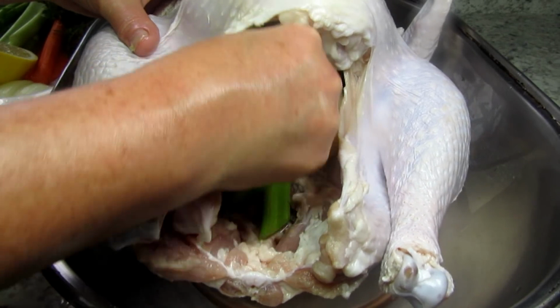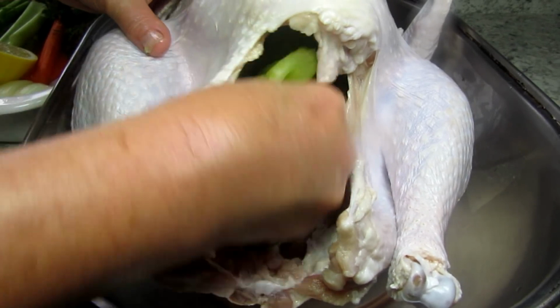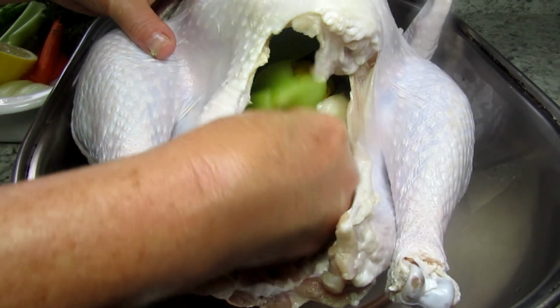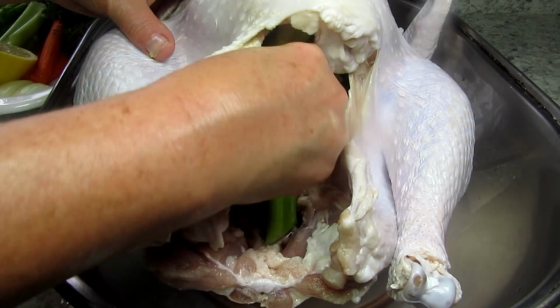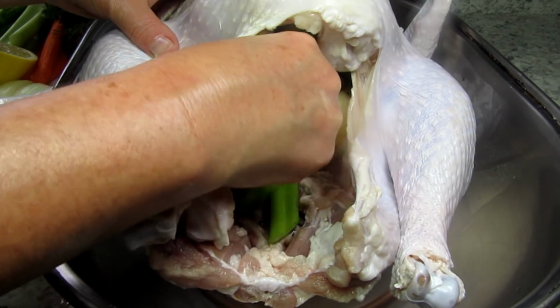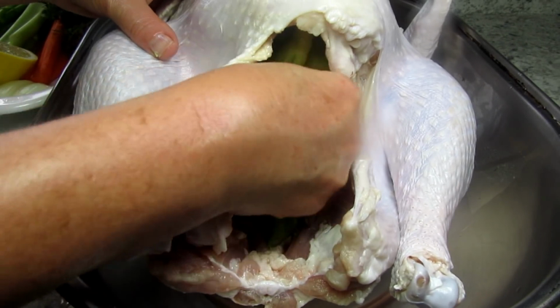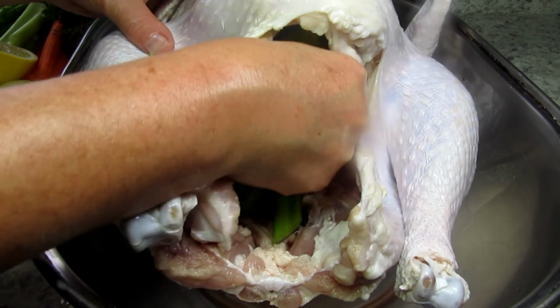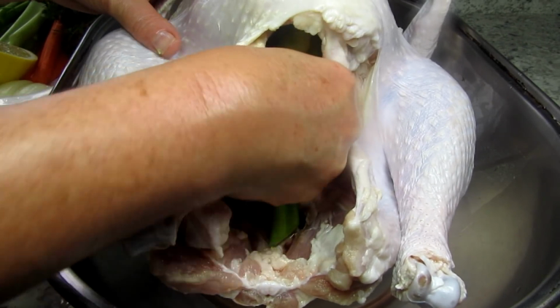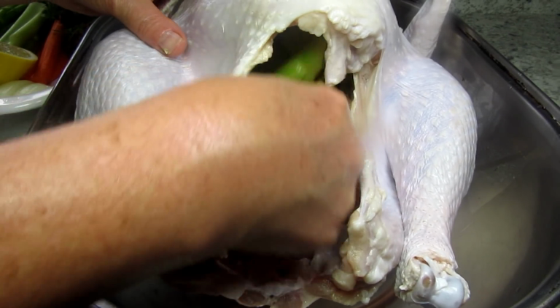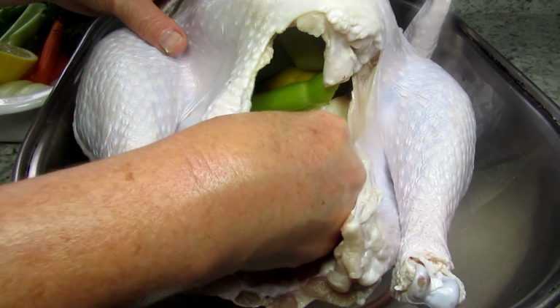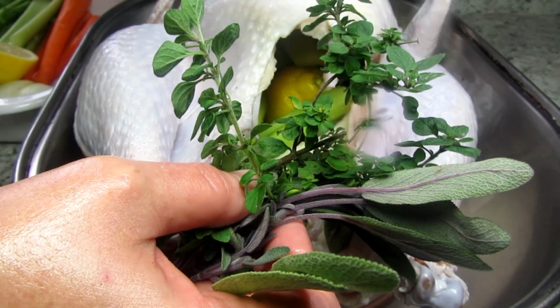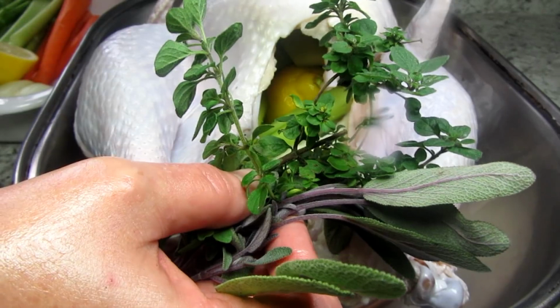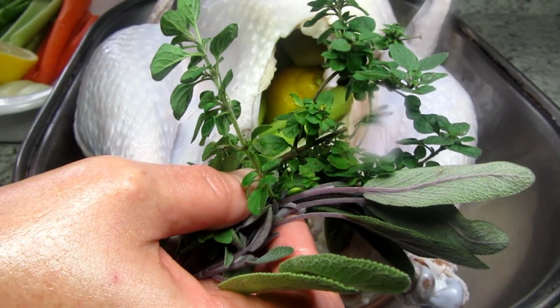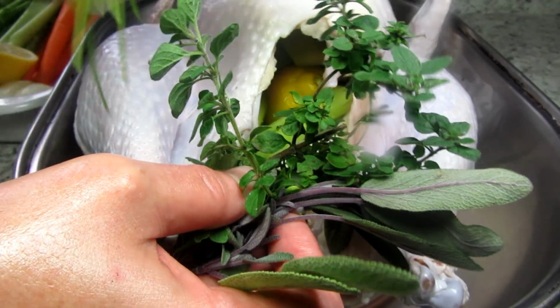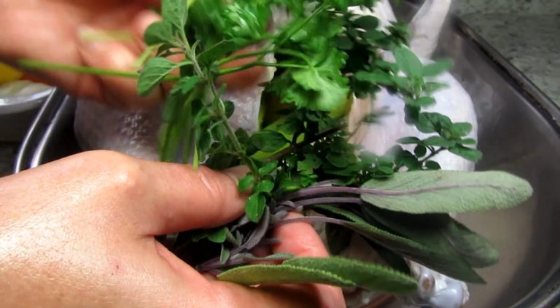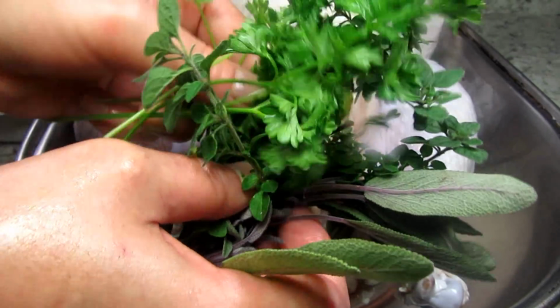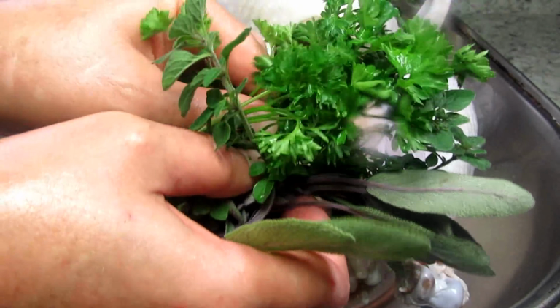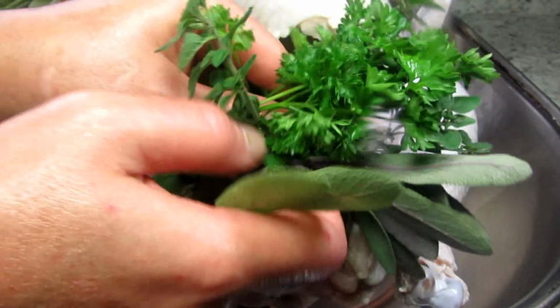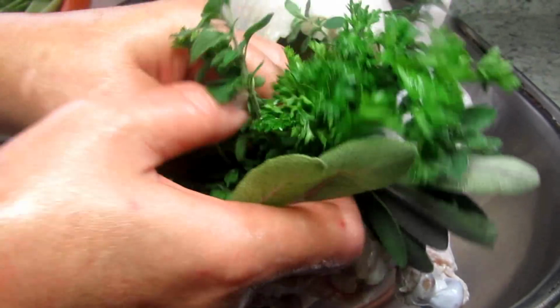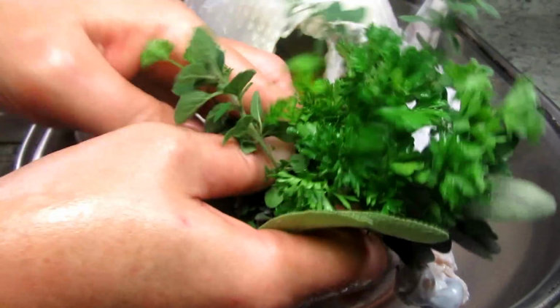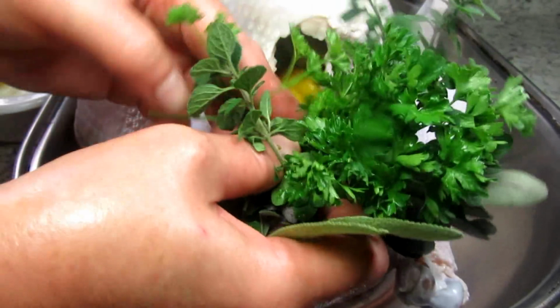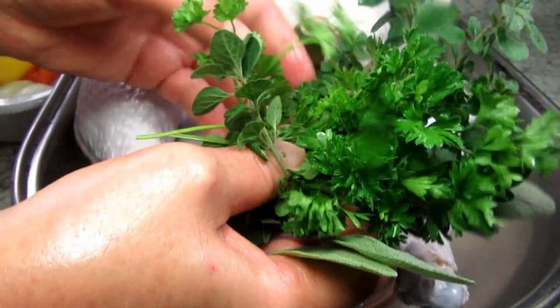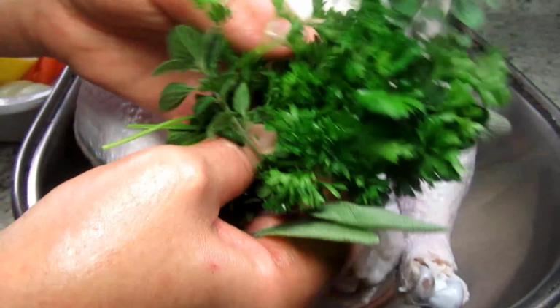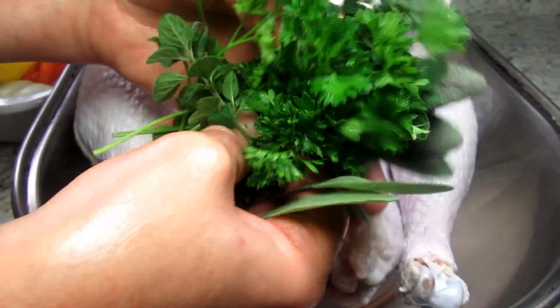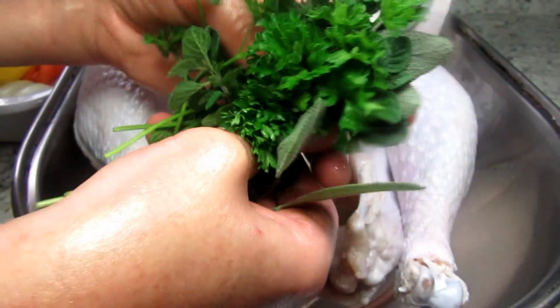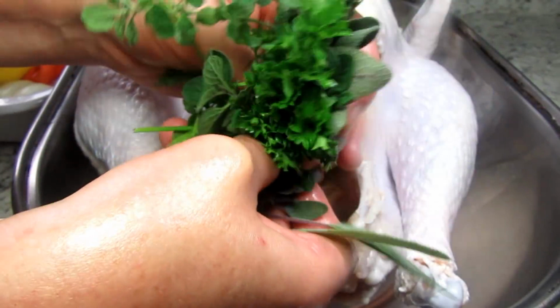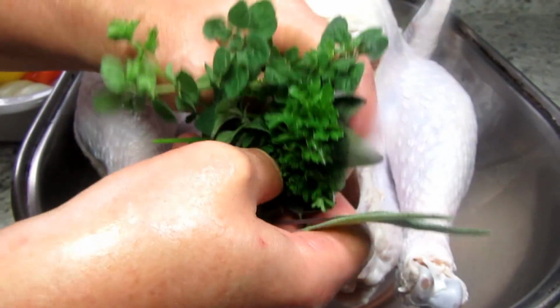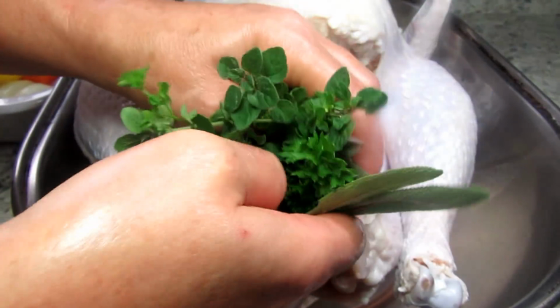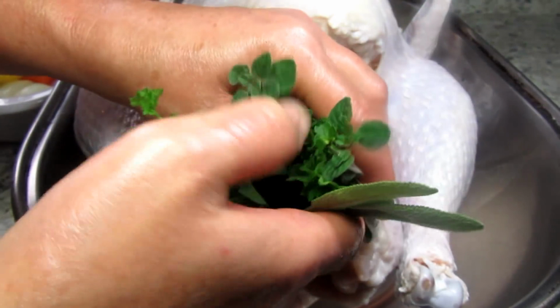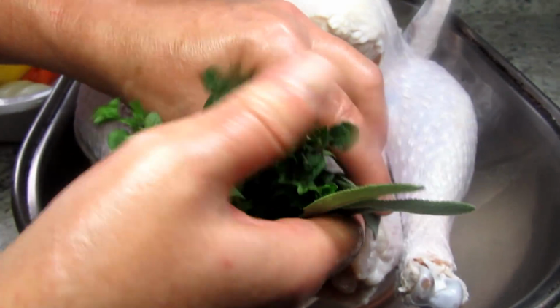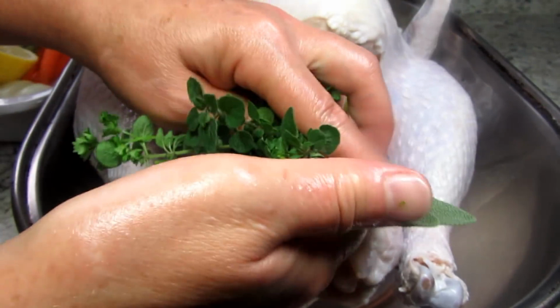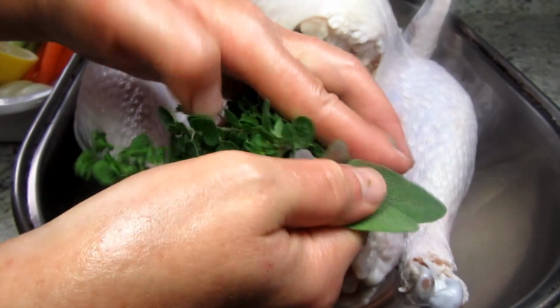You want the breast of the turkey to stand up. Having the turkey cavity full will help cook the bird evenly.